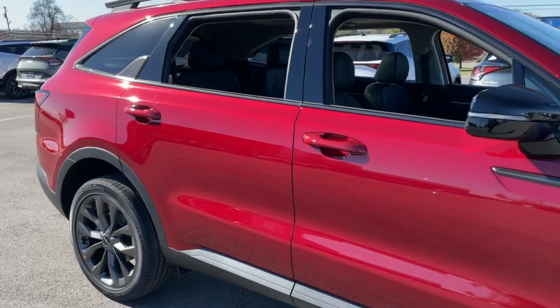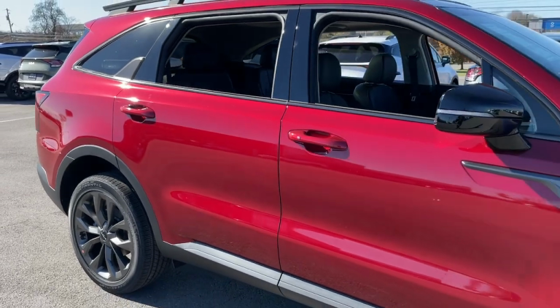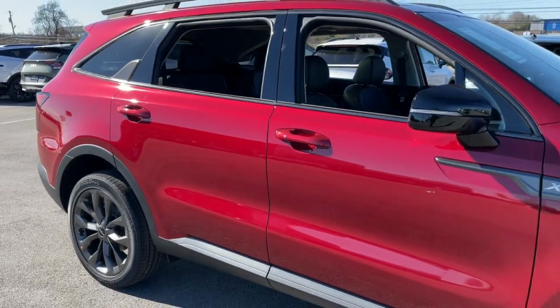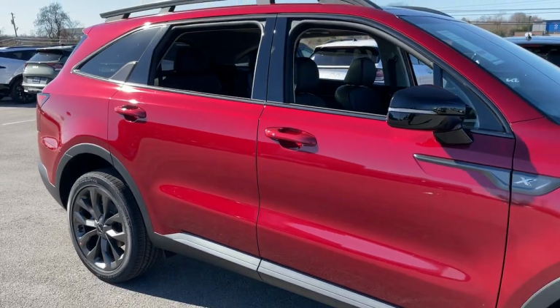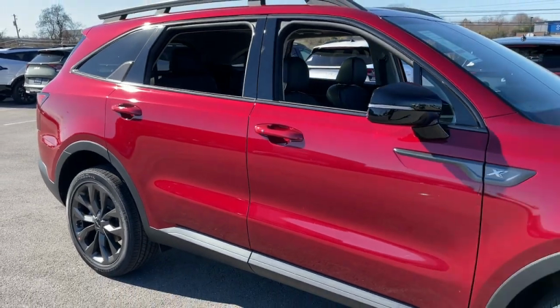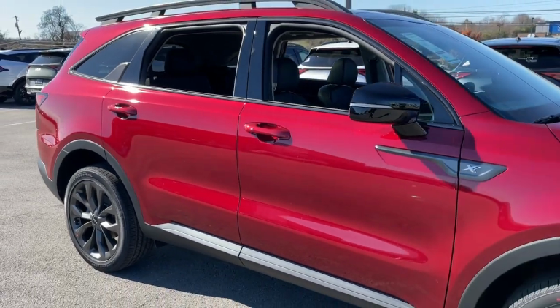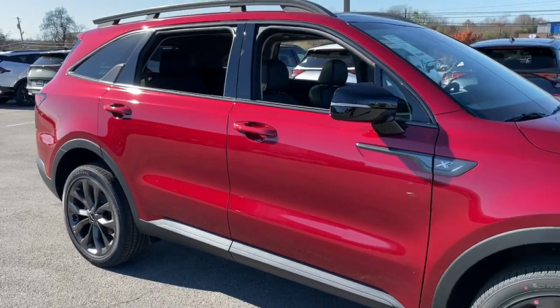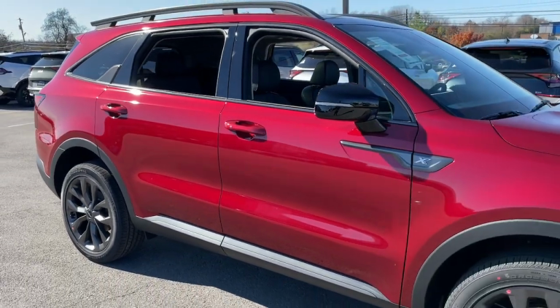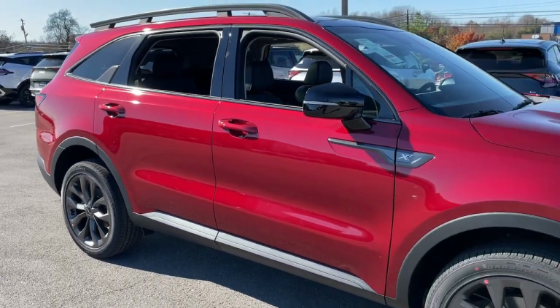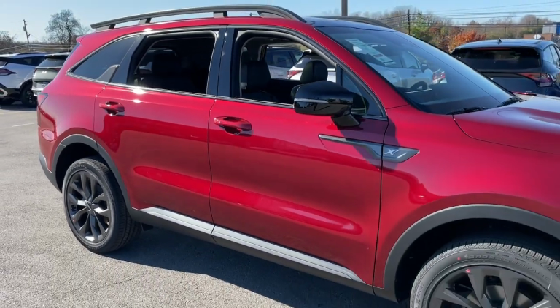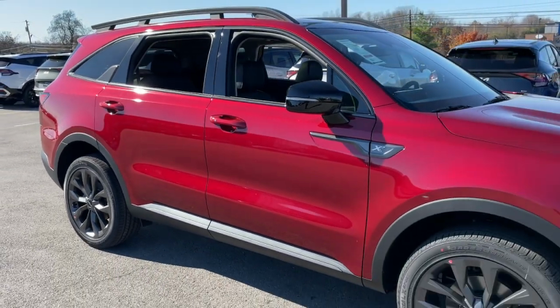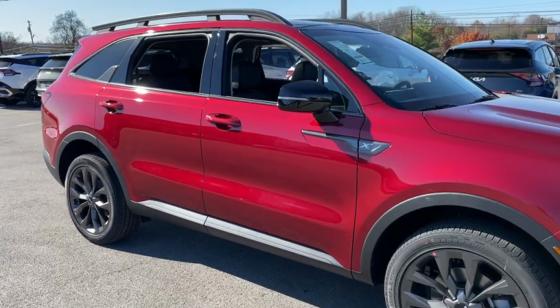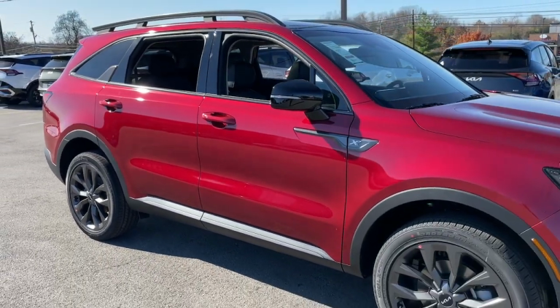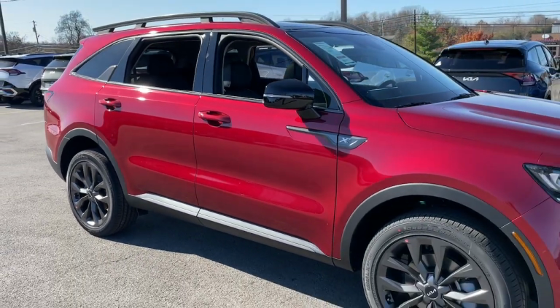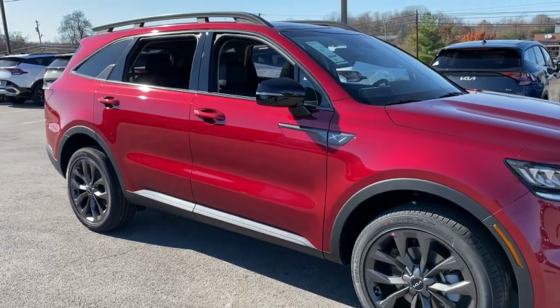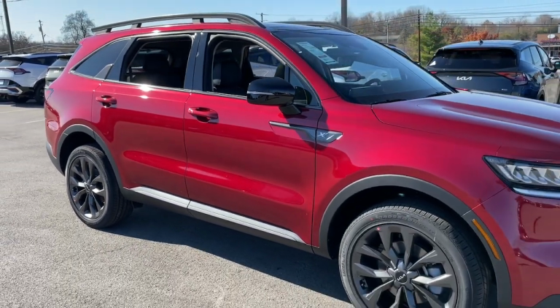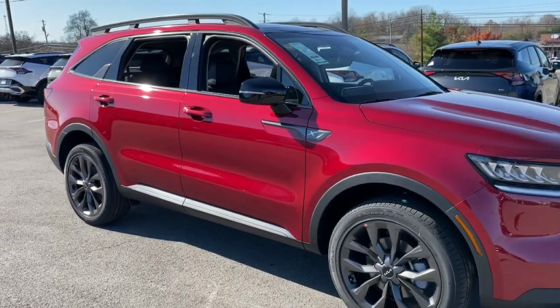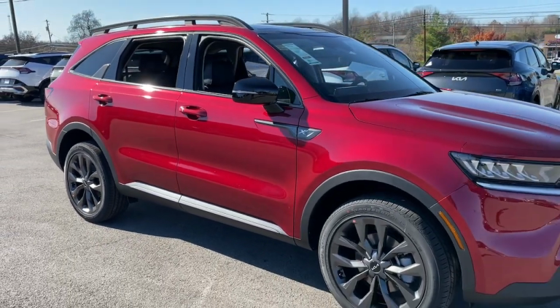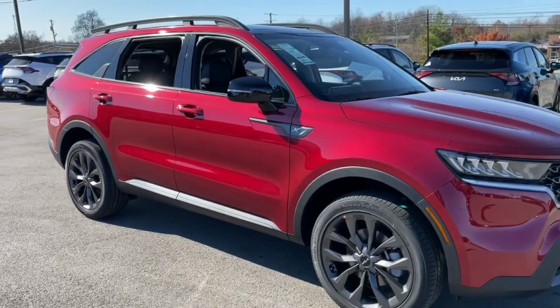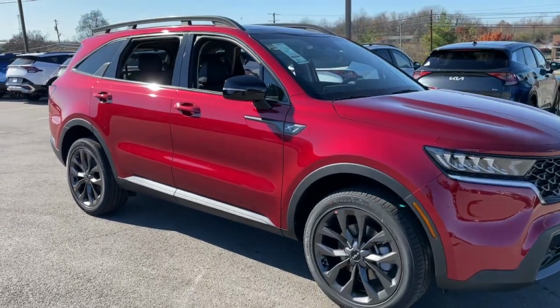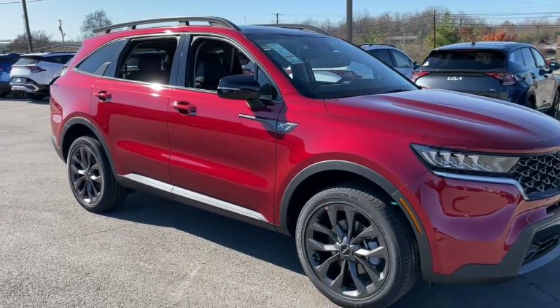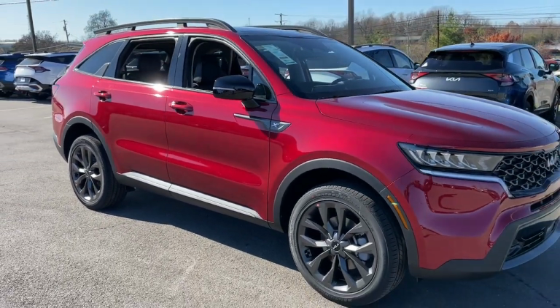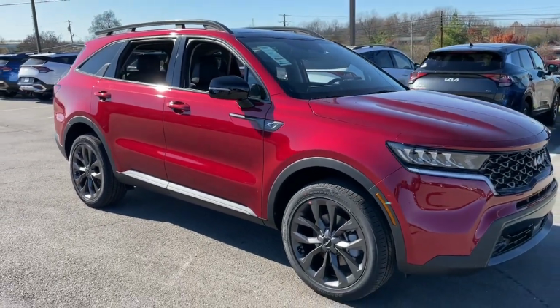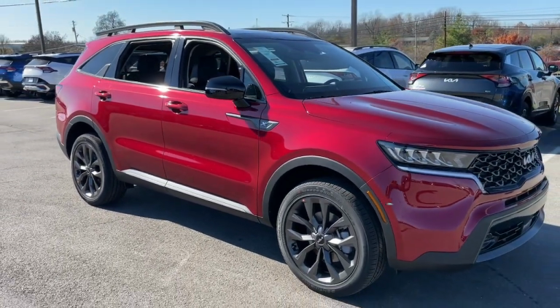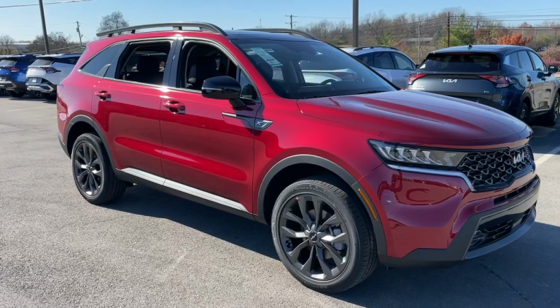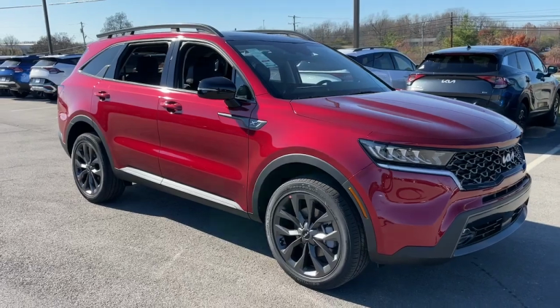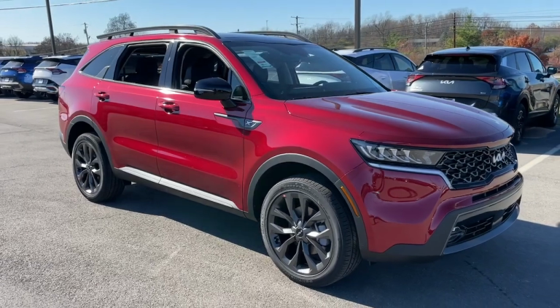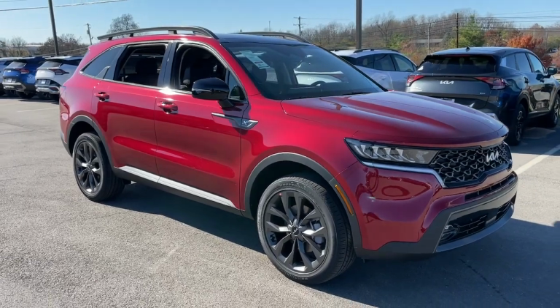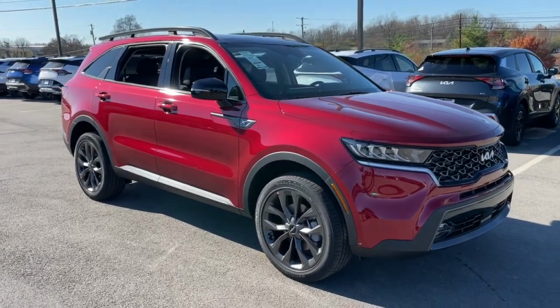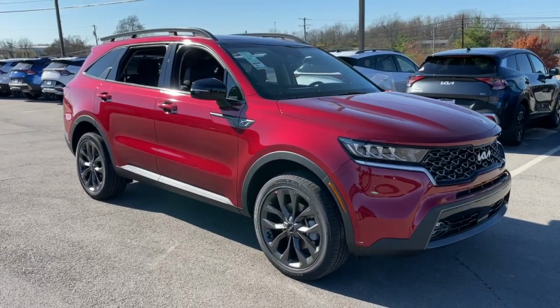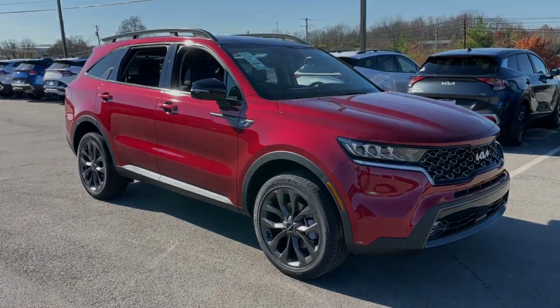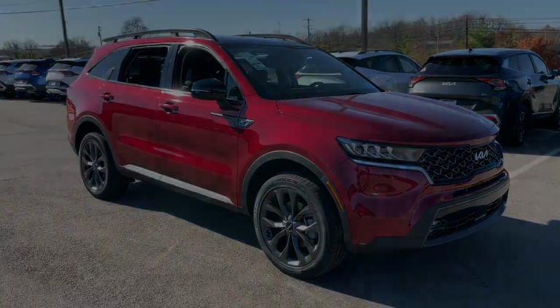Feel energized every time you take the wheel of this handsome Sorento. Treat yourself to a test drive today.